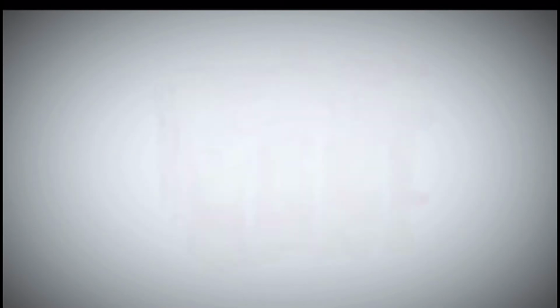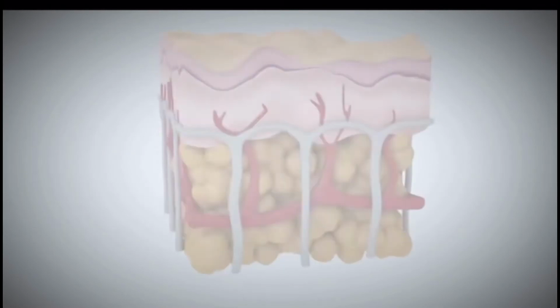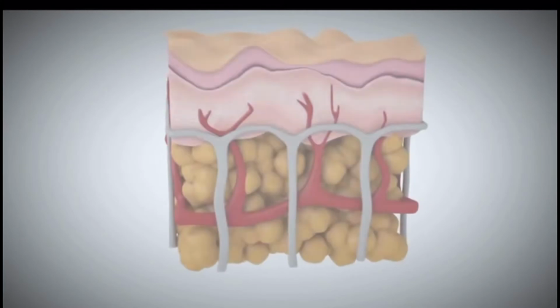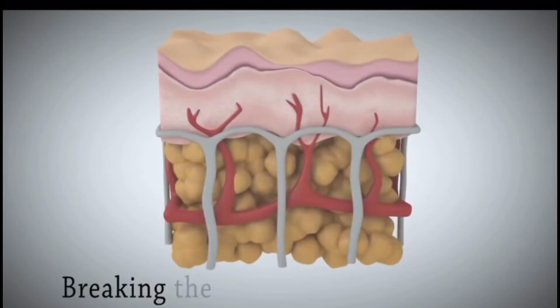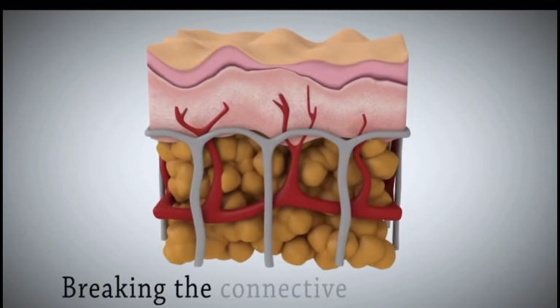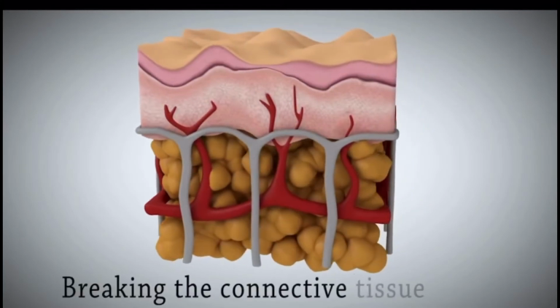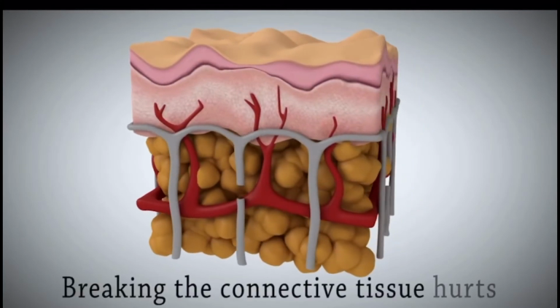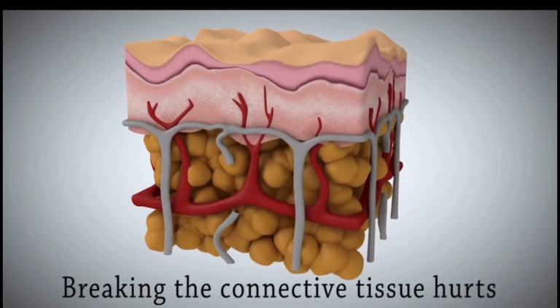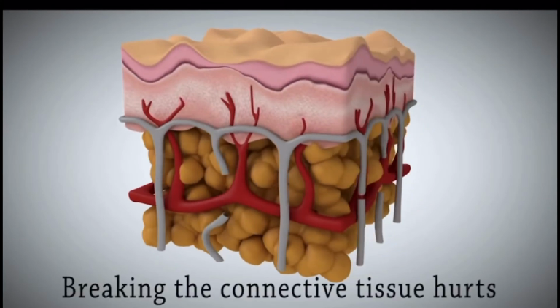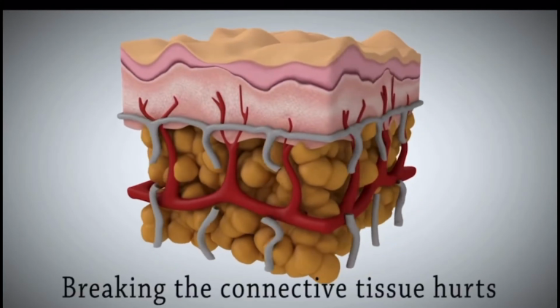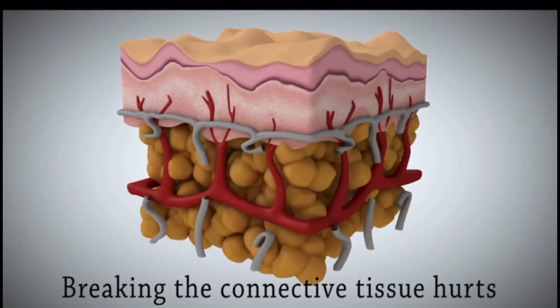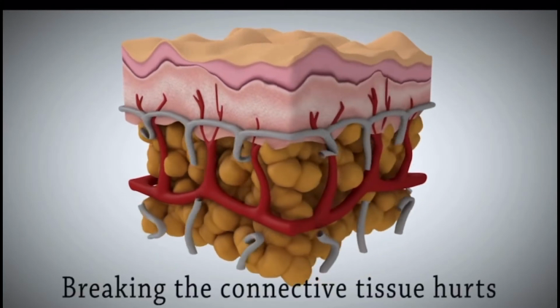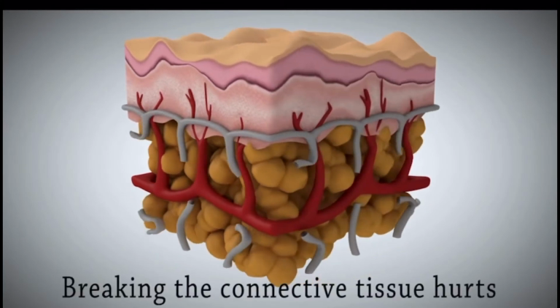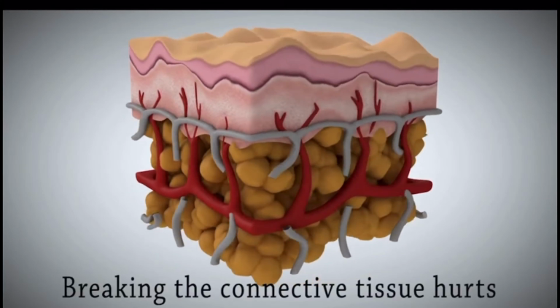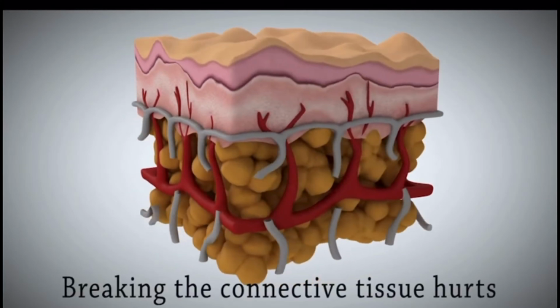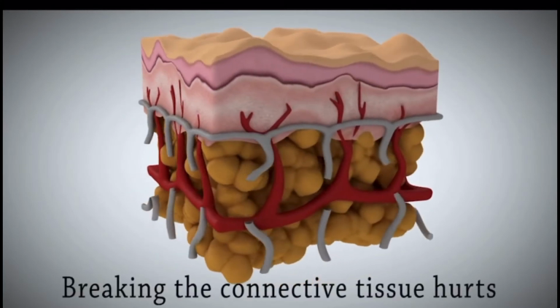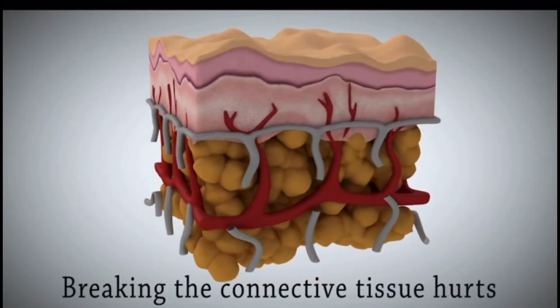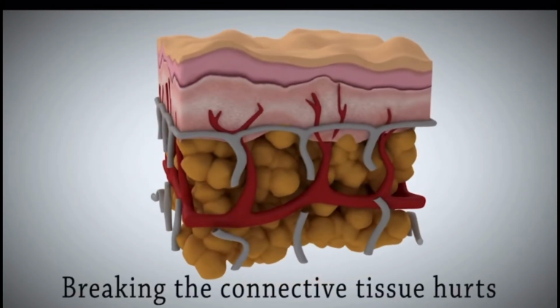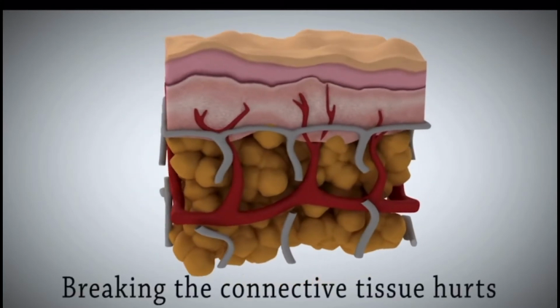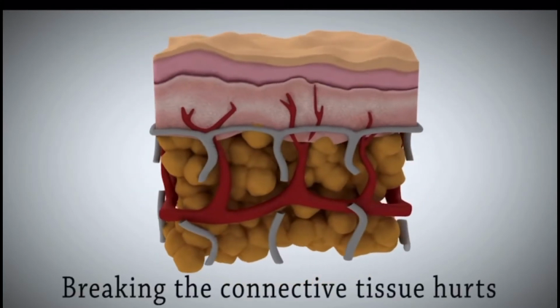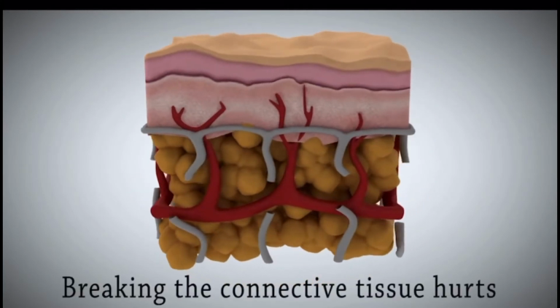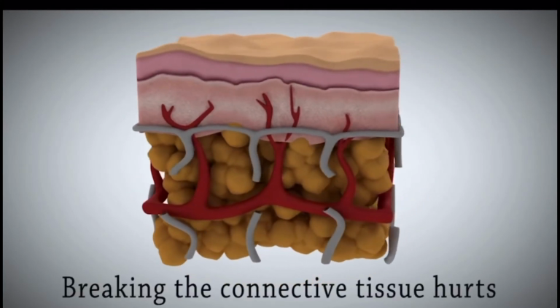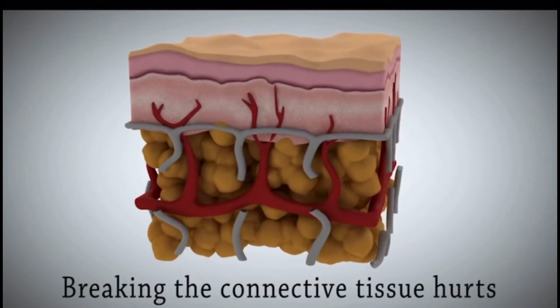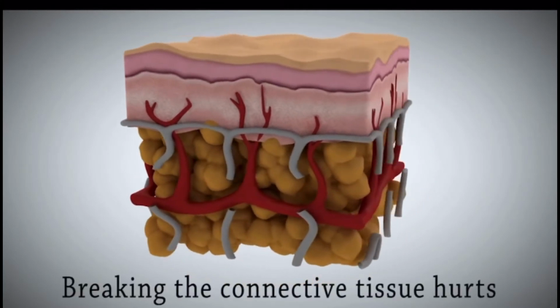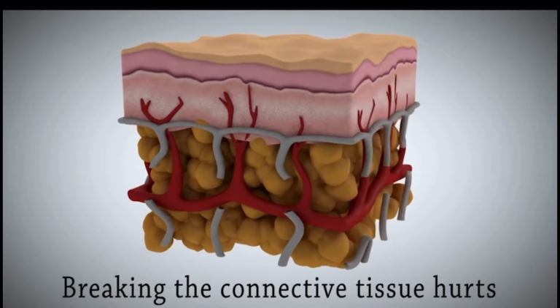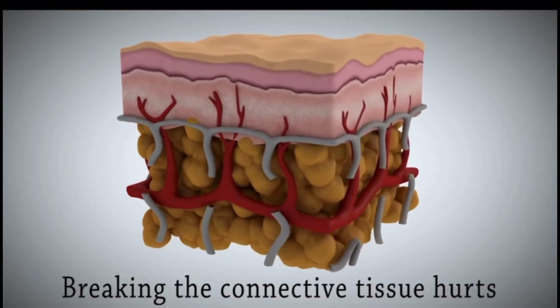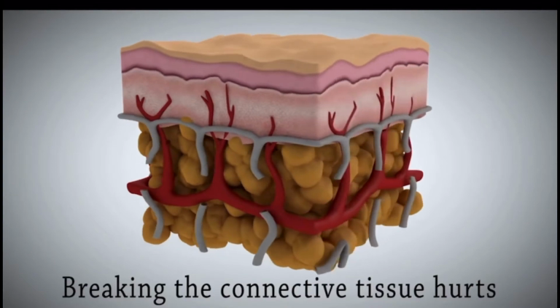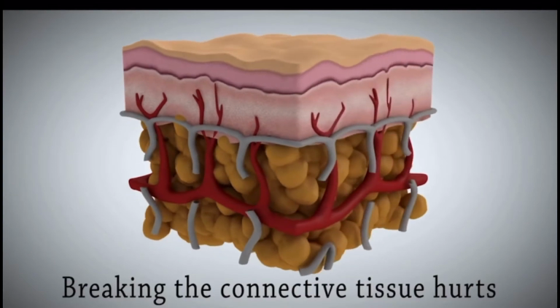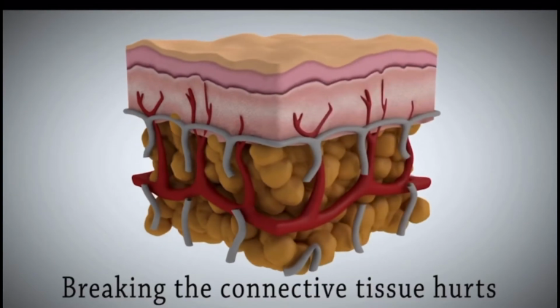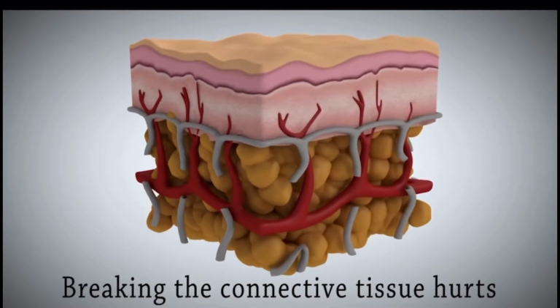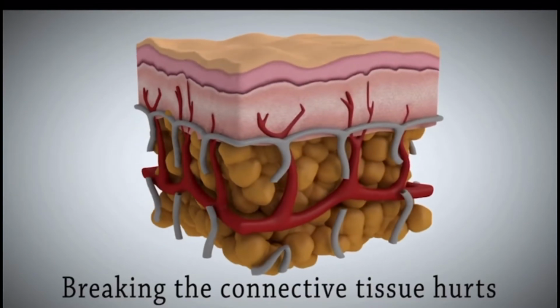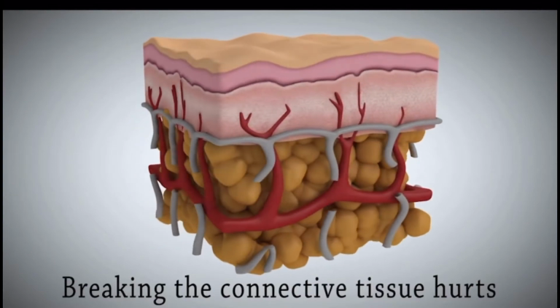Breaking the connective tissue hurts, just like tearing a ligament in your body, because the connective tissue are little ligaments.